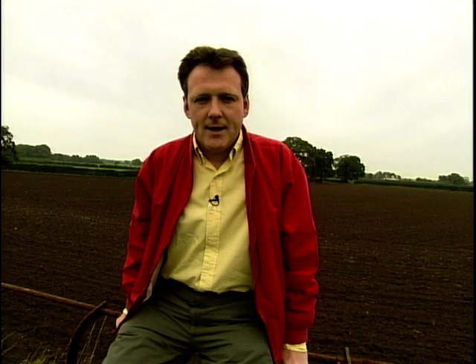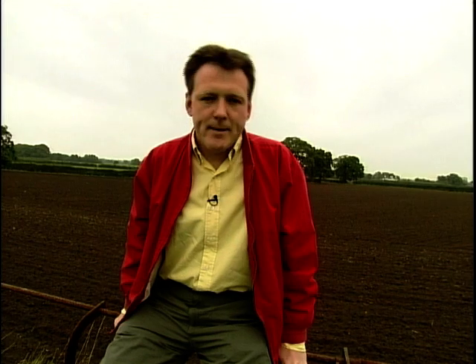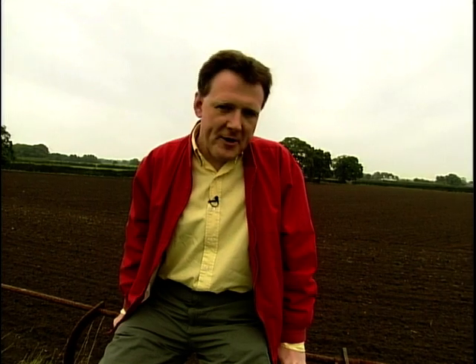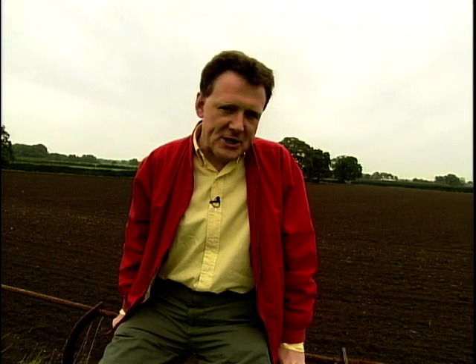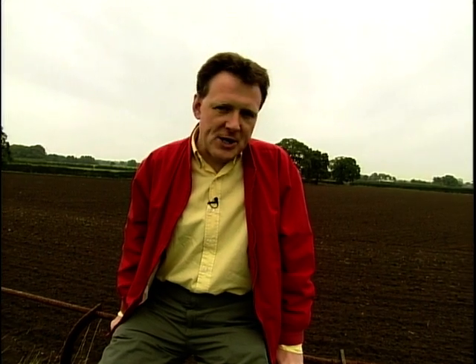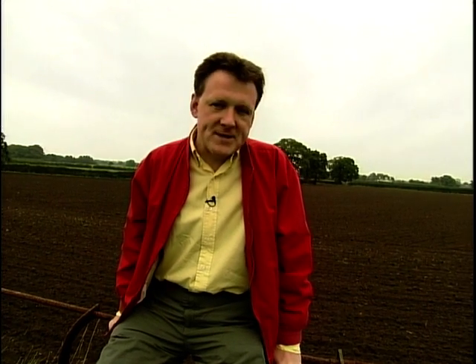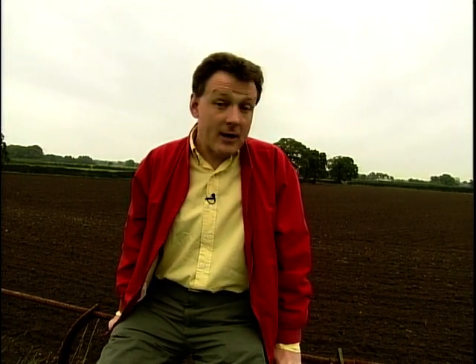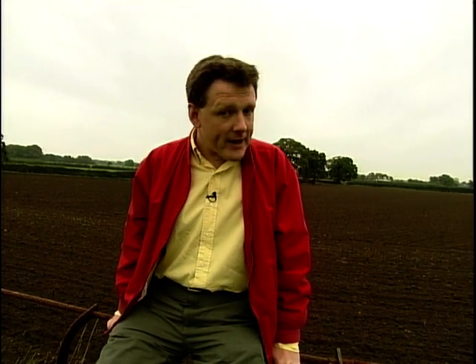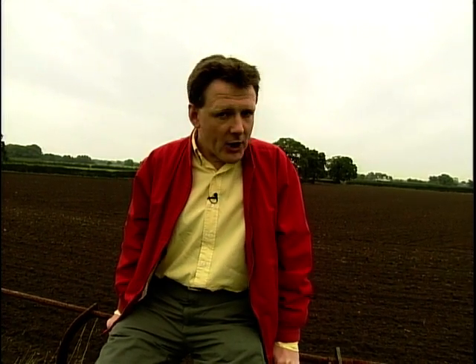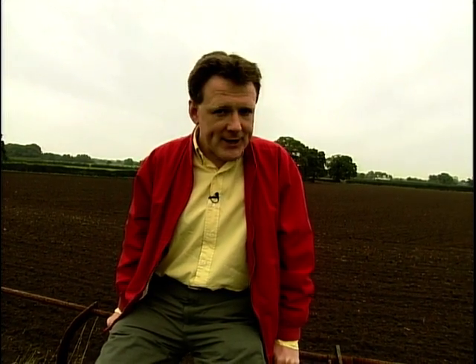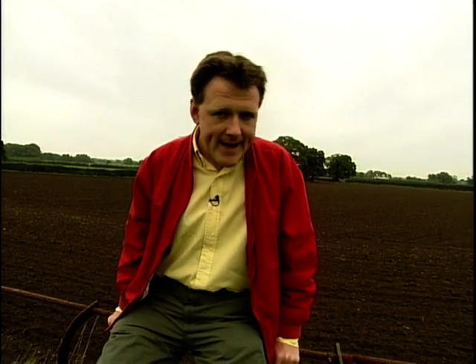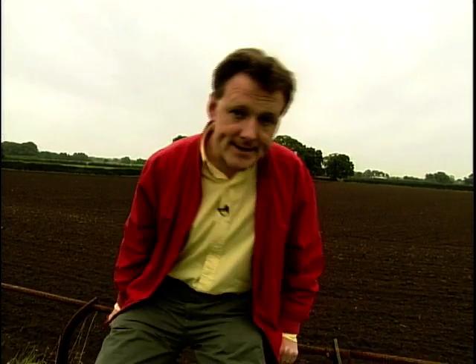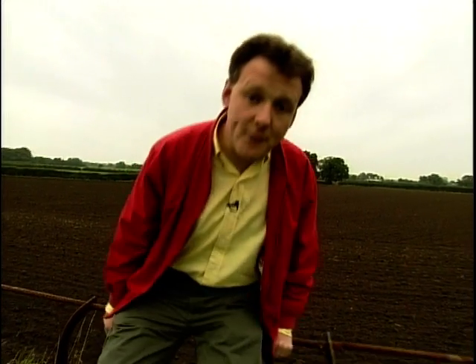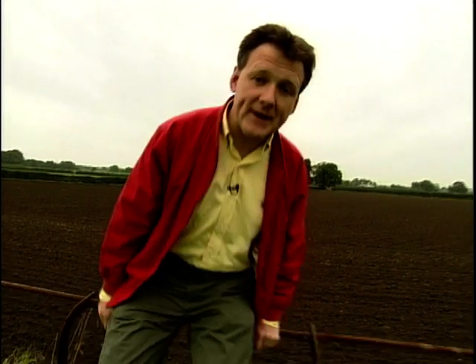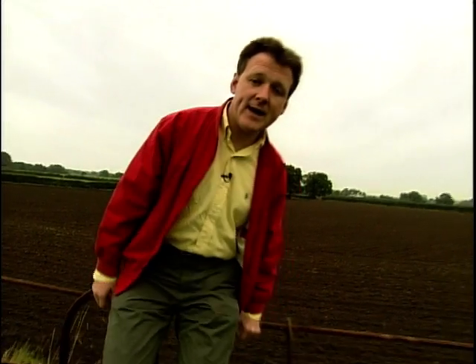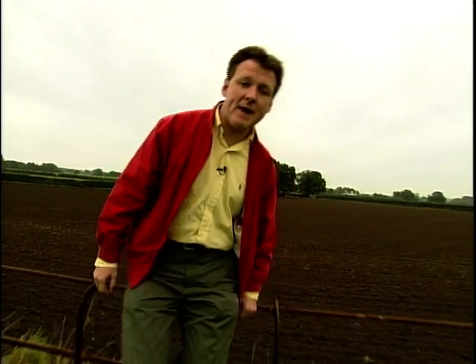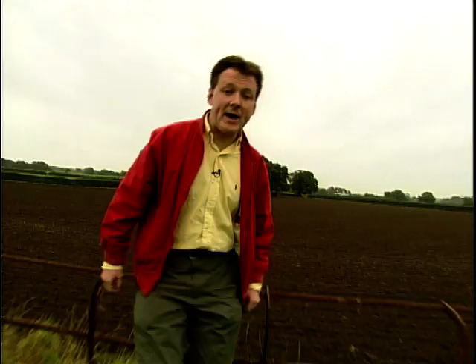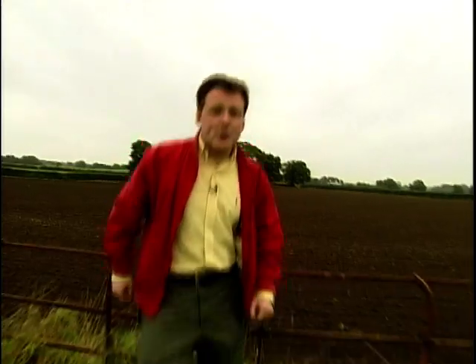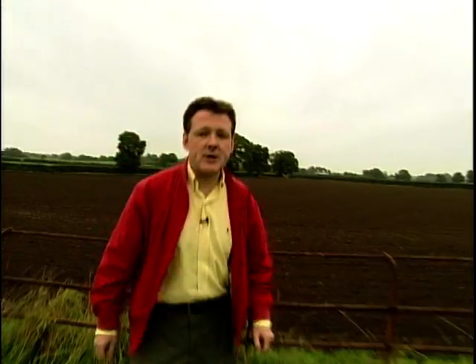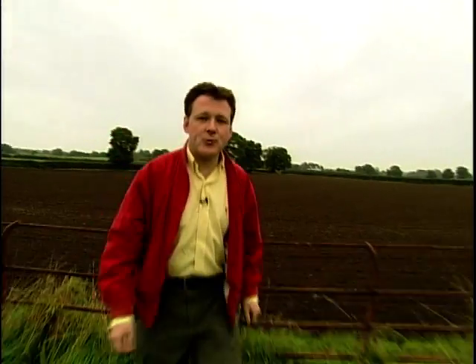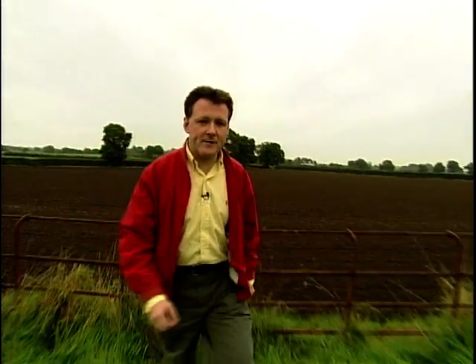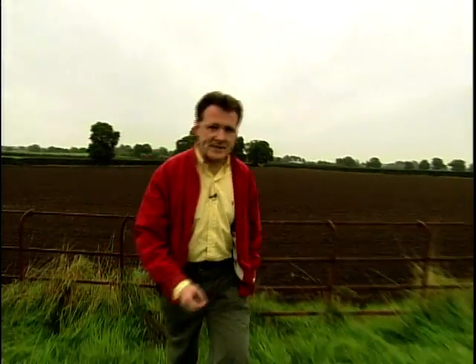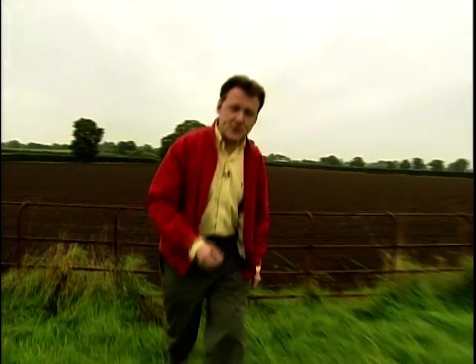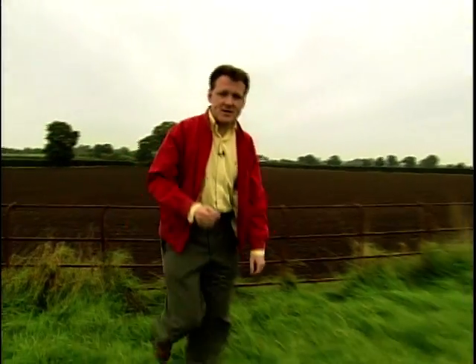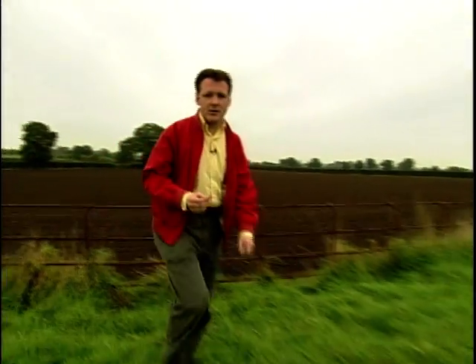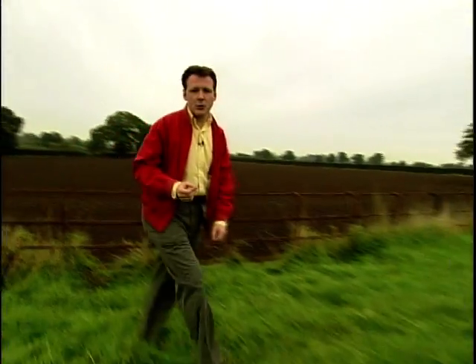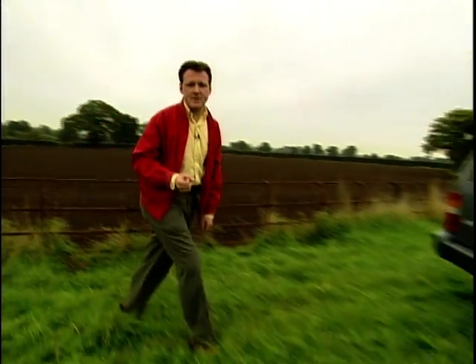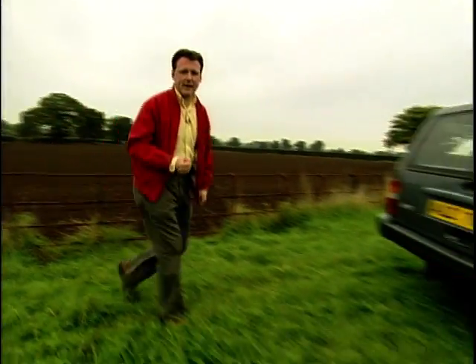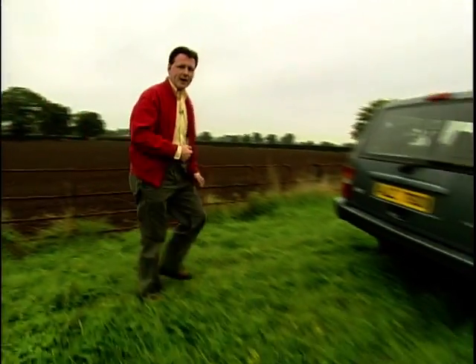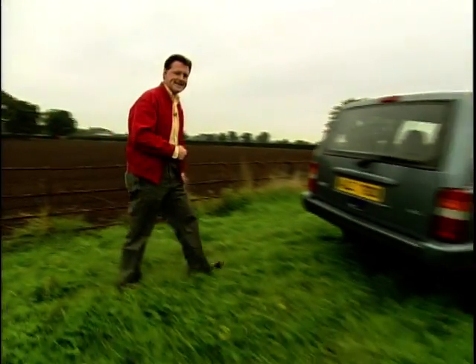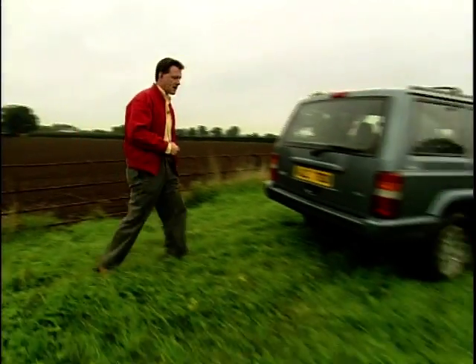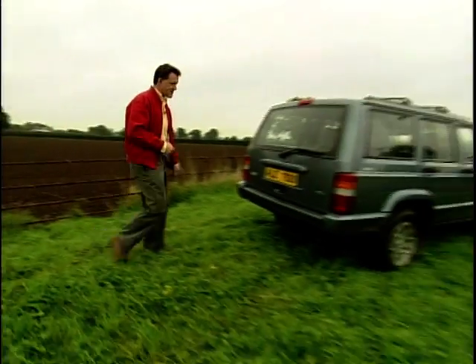In America, Jeeps are like hot cakes. Over here, they've had a pretty good run of it too, since they were launched back in 1993.